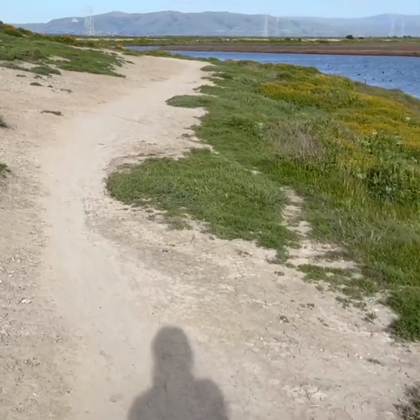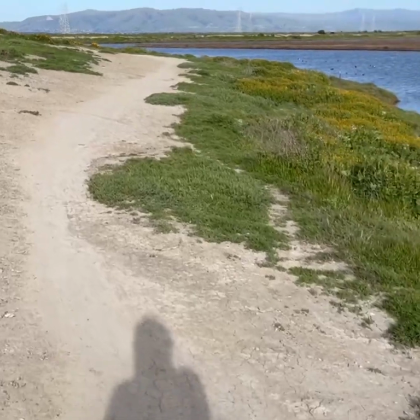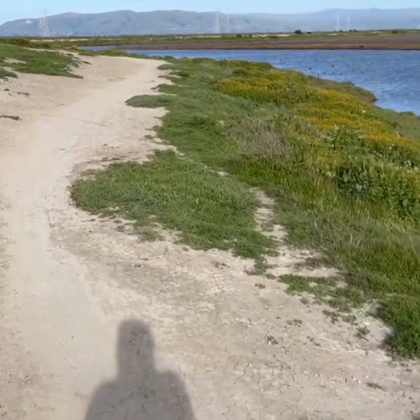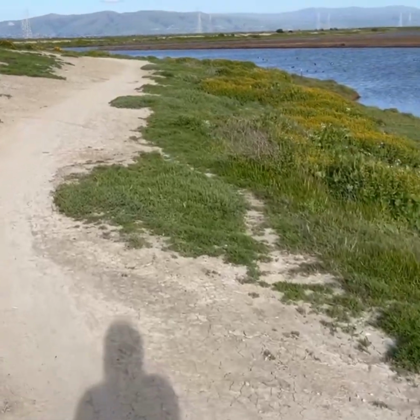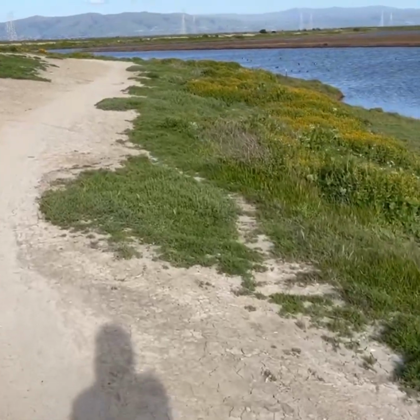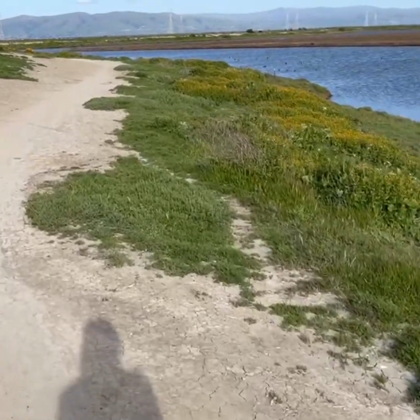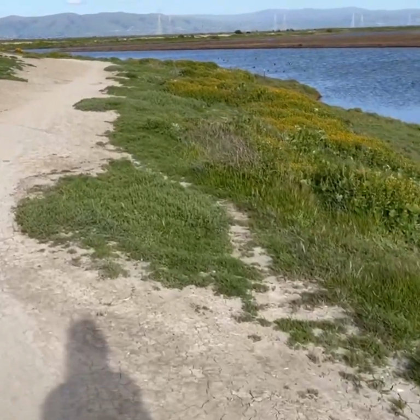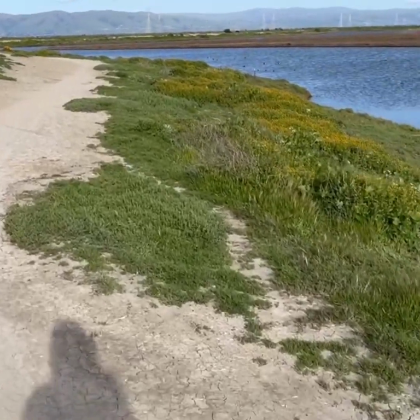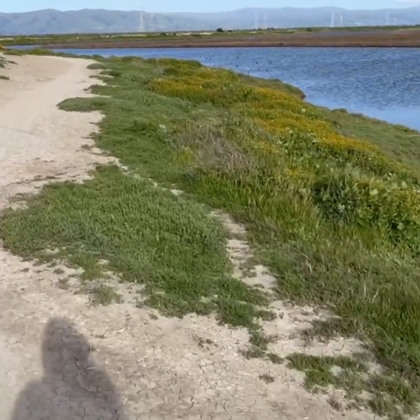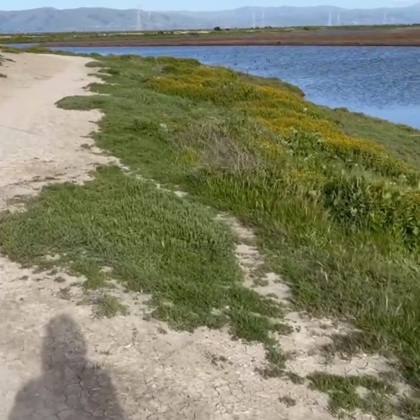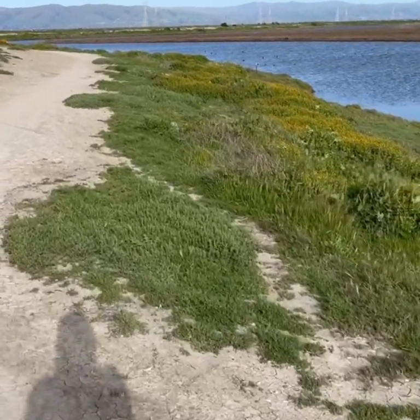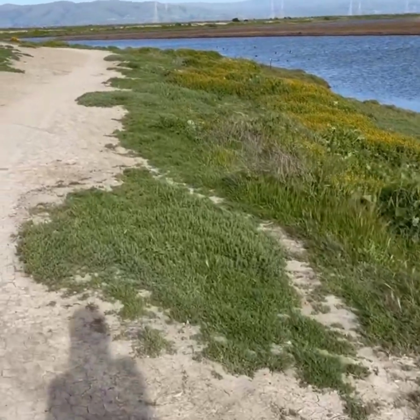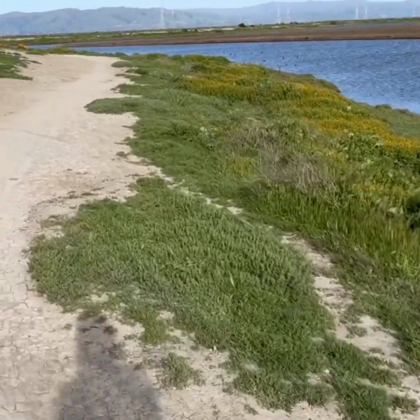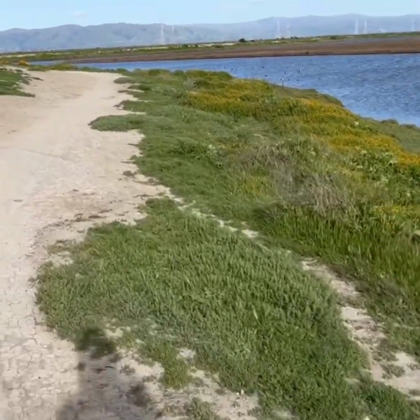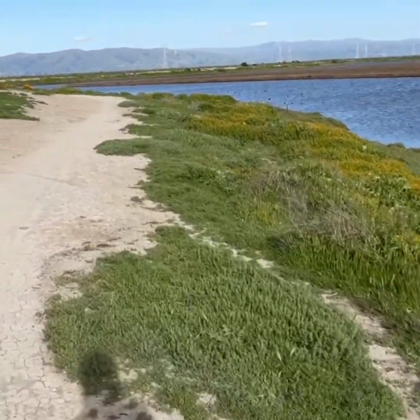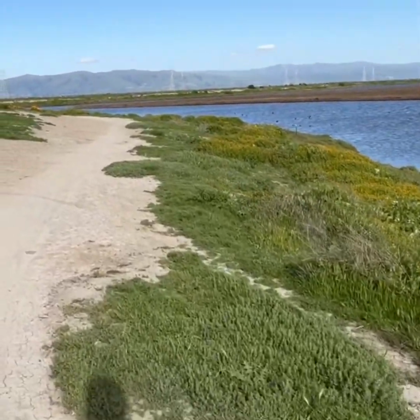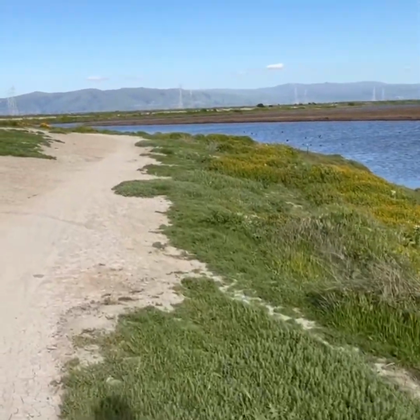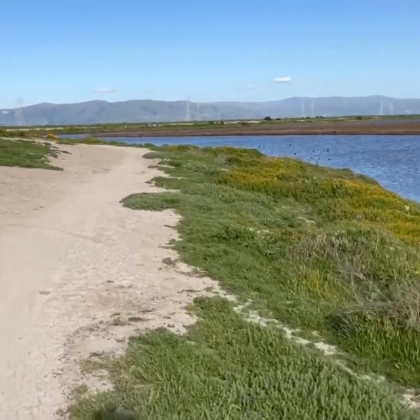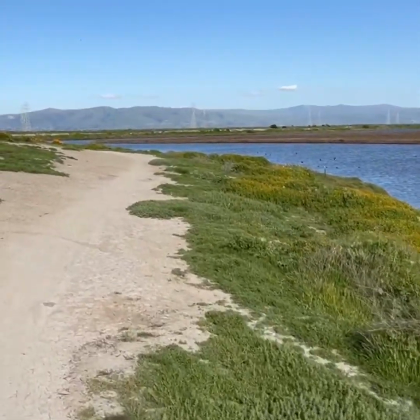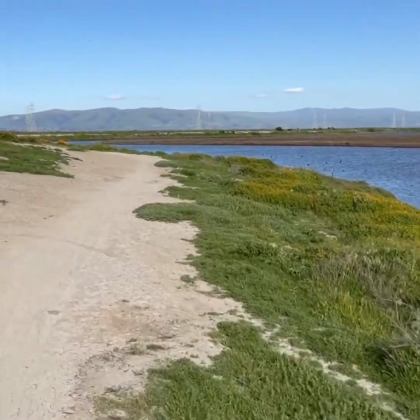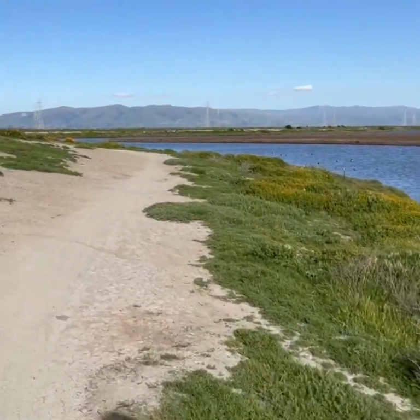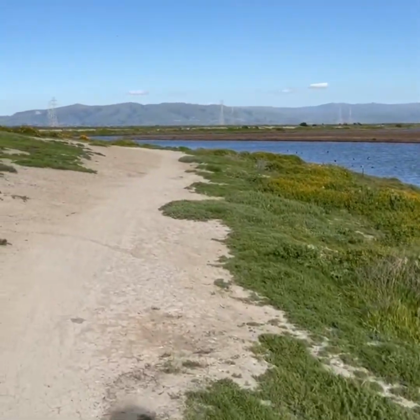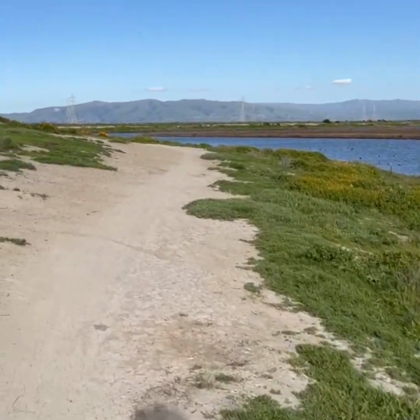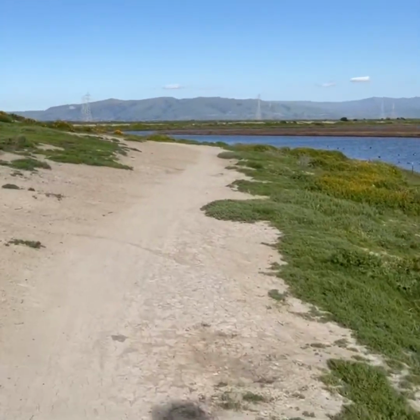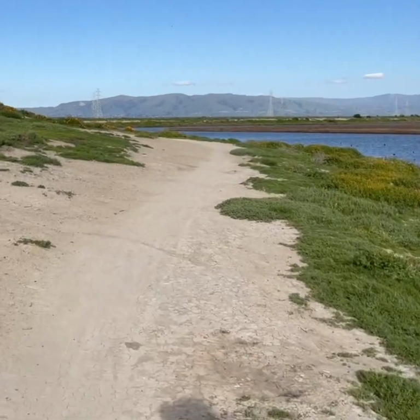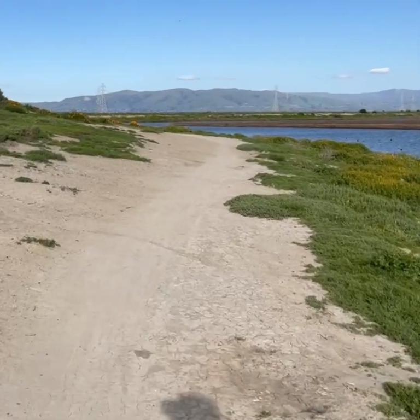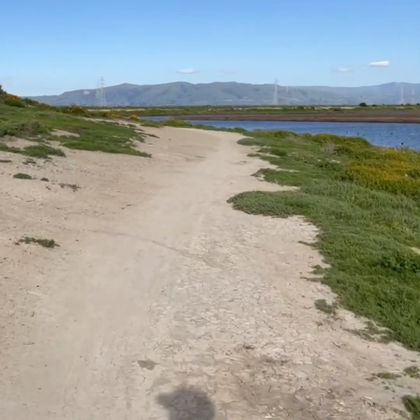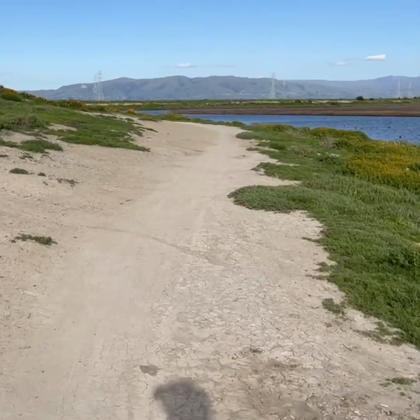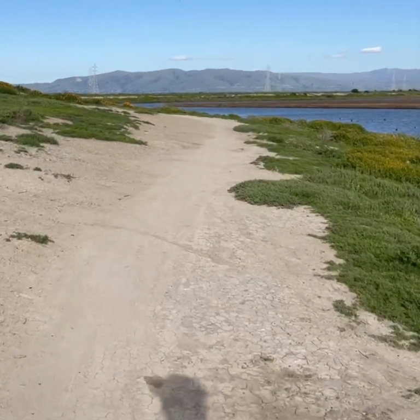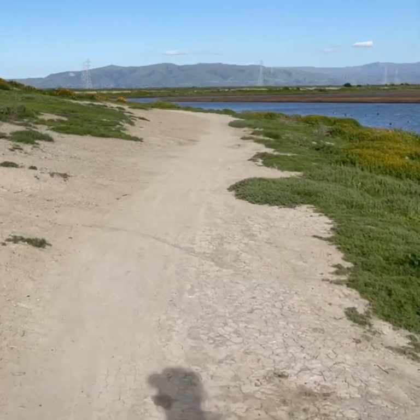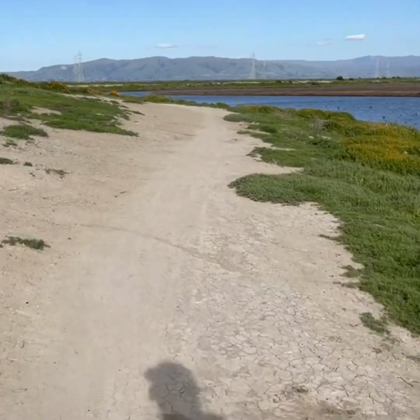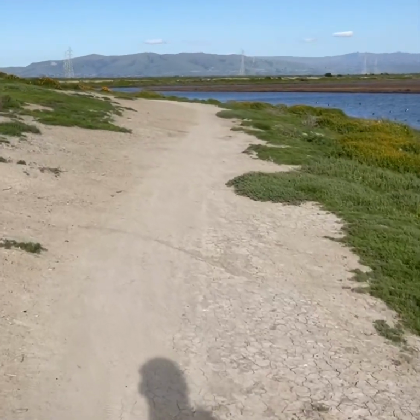Alright, here we are in California. We're herping this little trail. We'll see what we find.